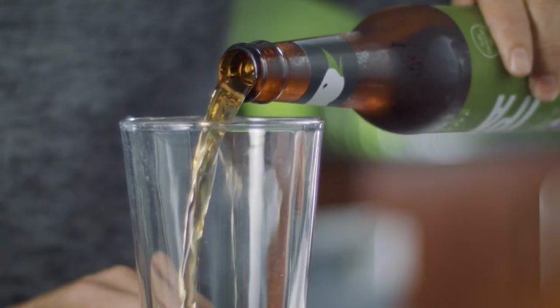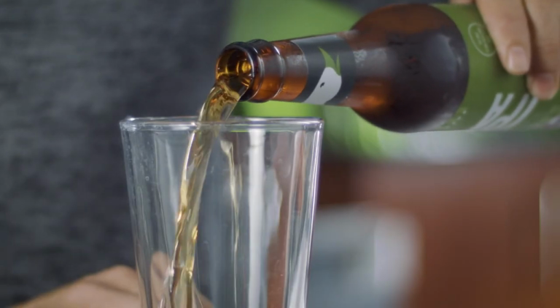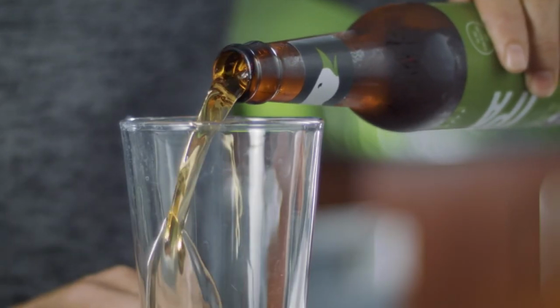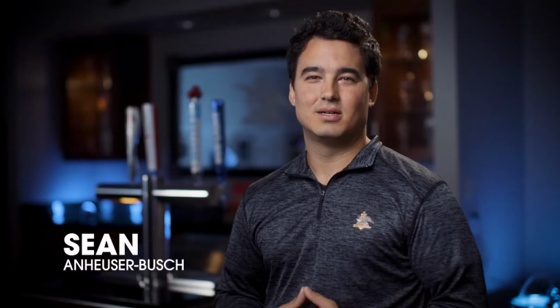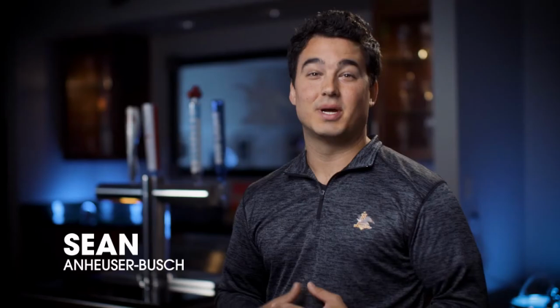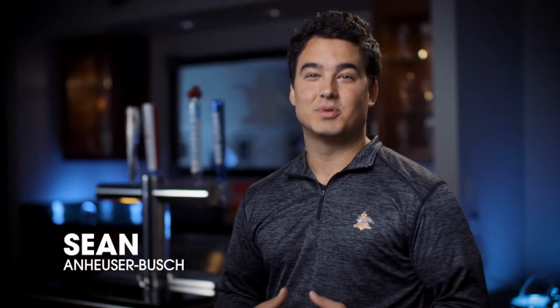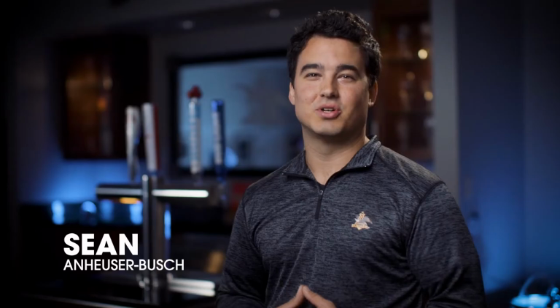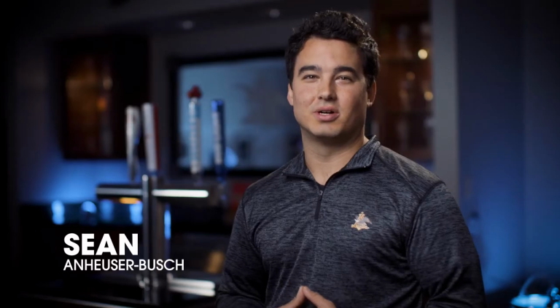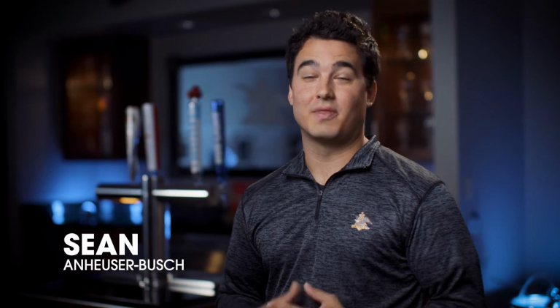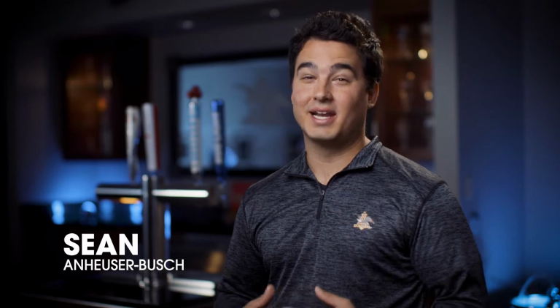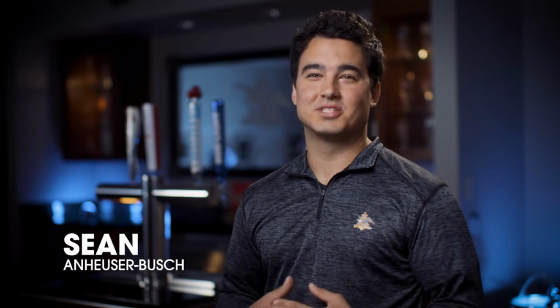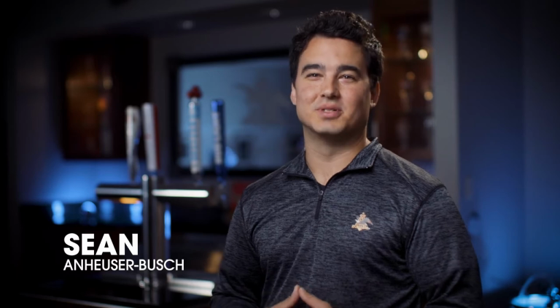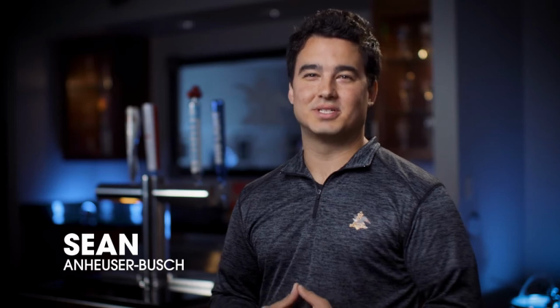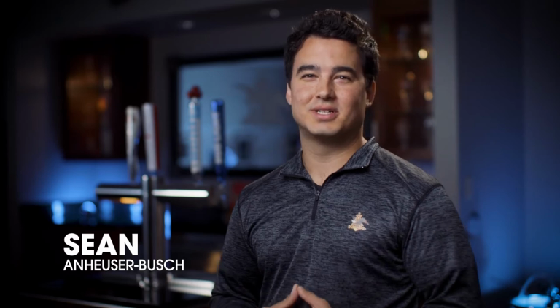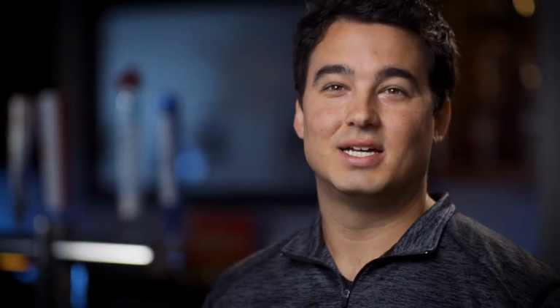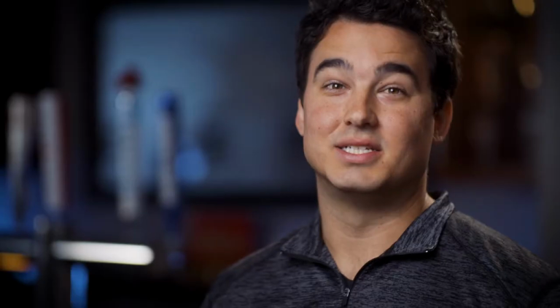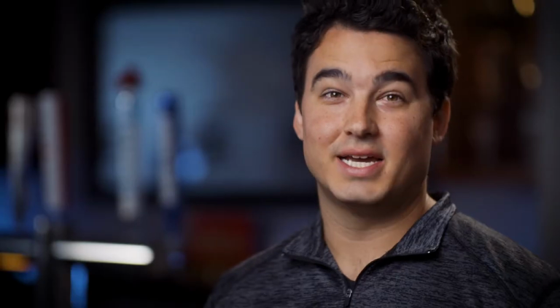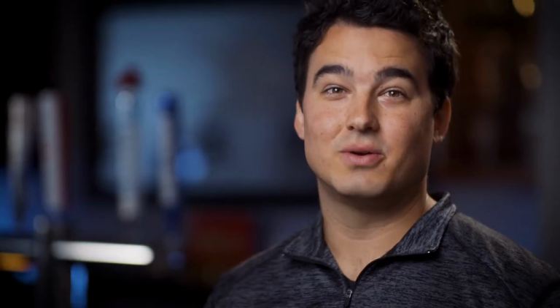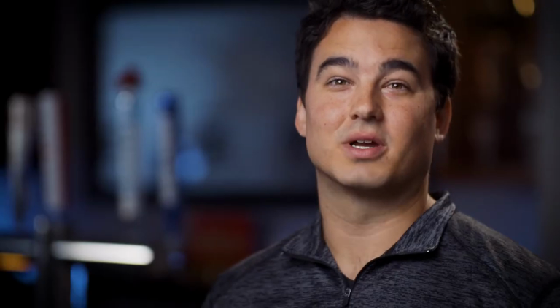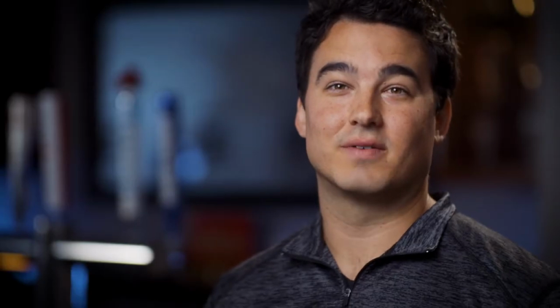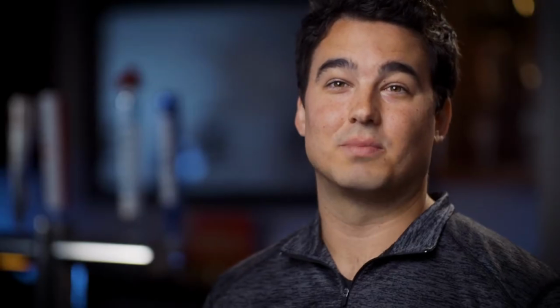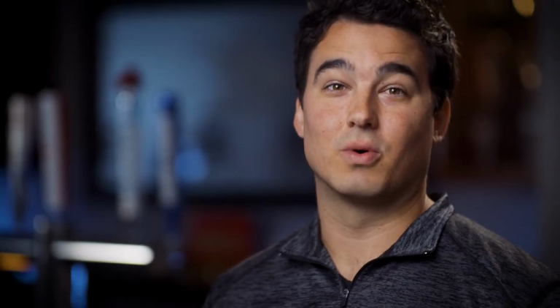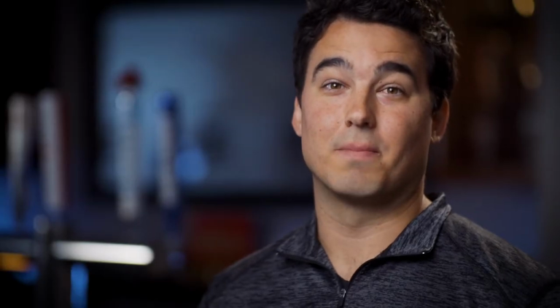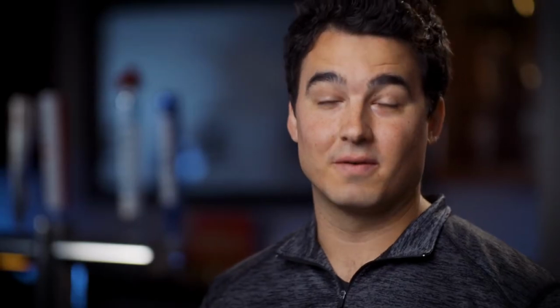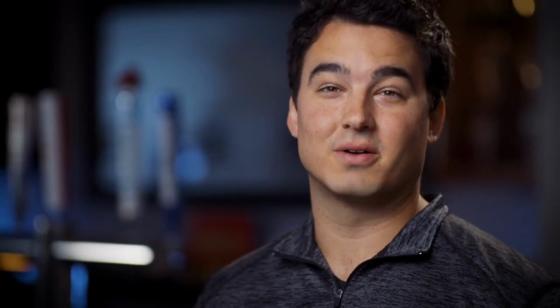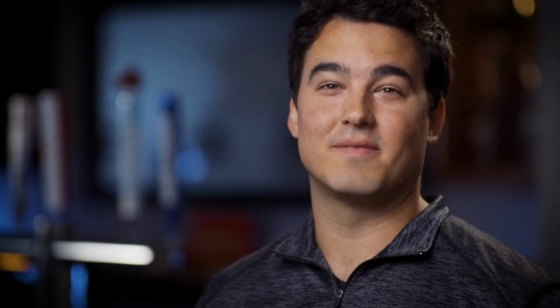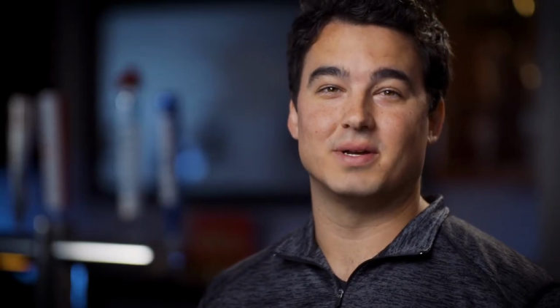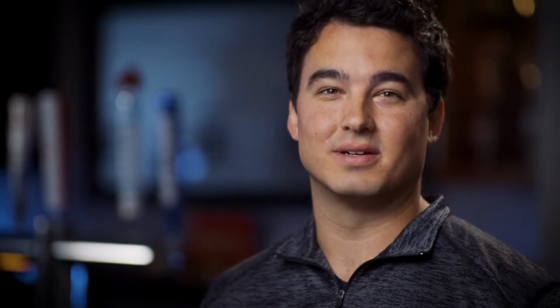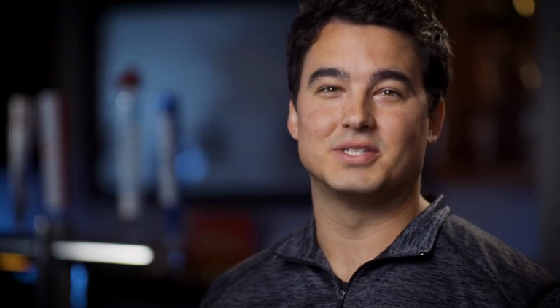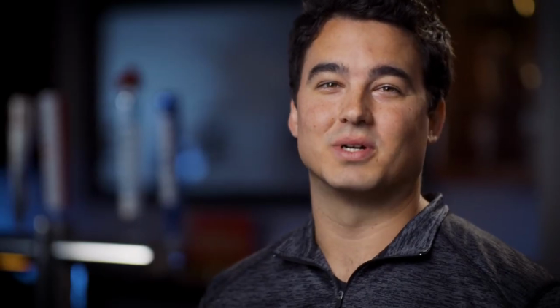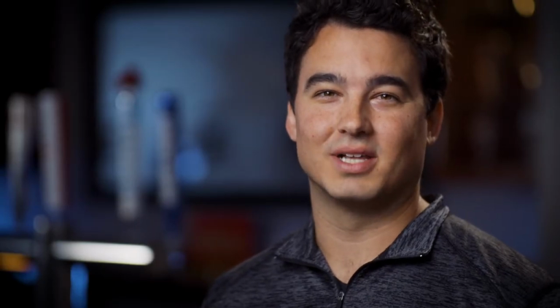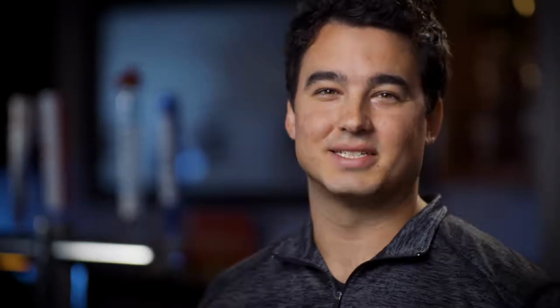Hi, my name is Sean with Anheuser-Busch. Today we're going to cover how to pour the perfect craft beer into a glass.